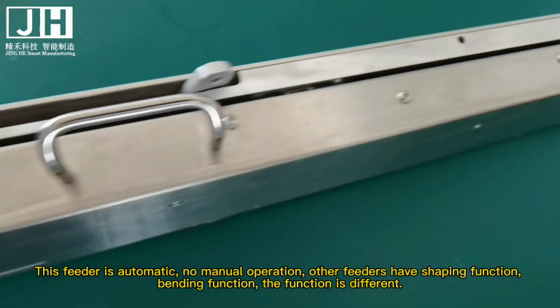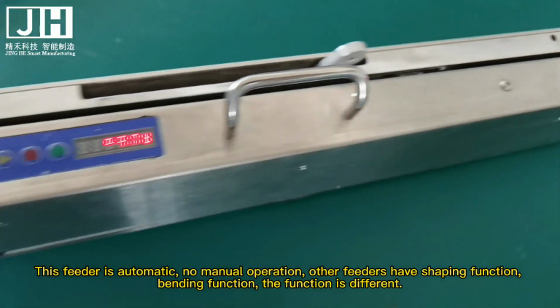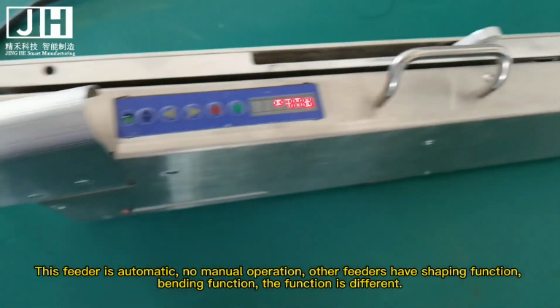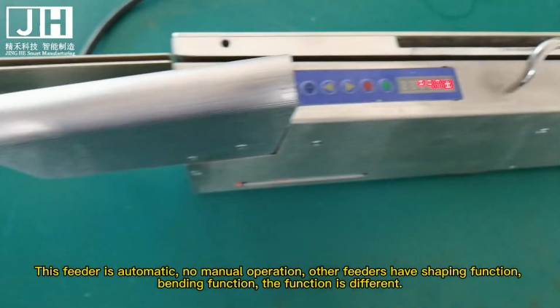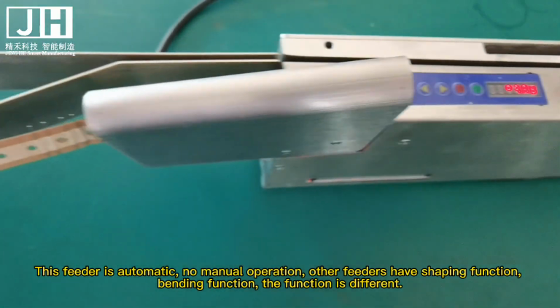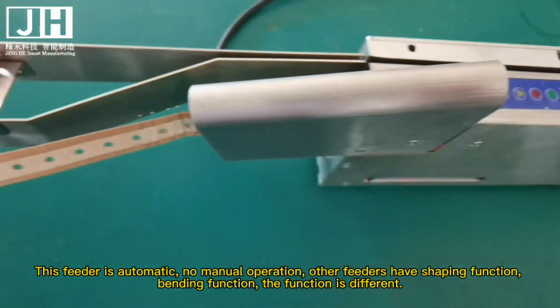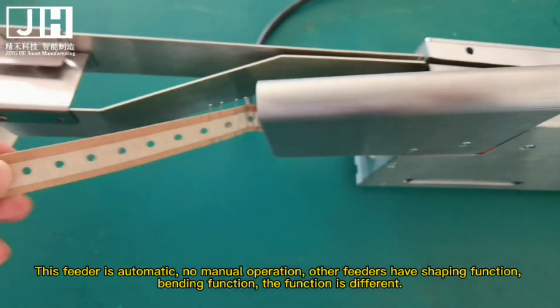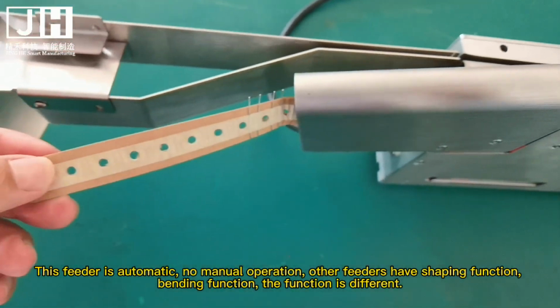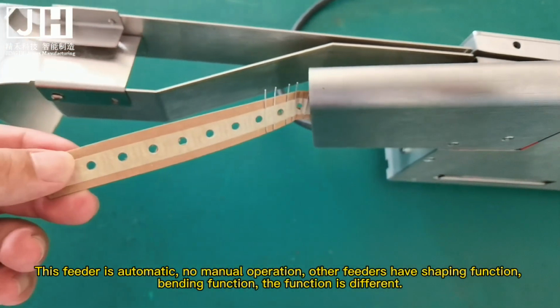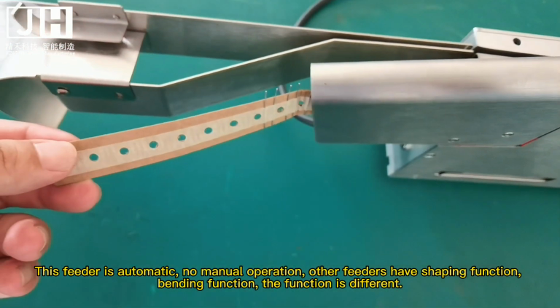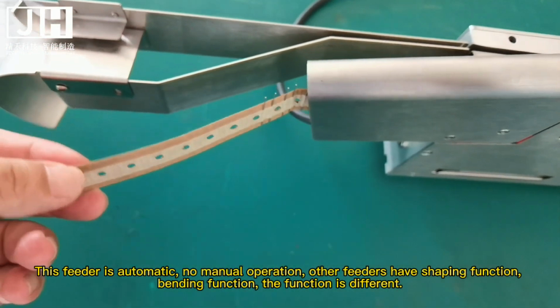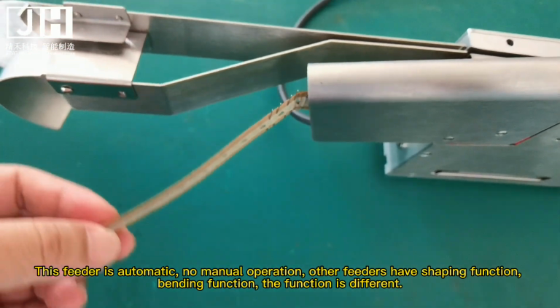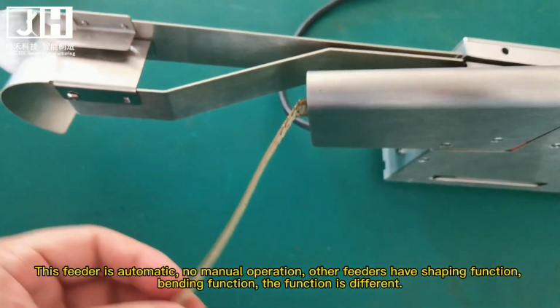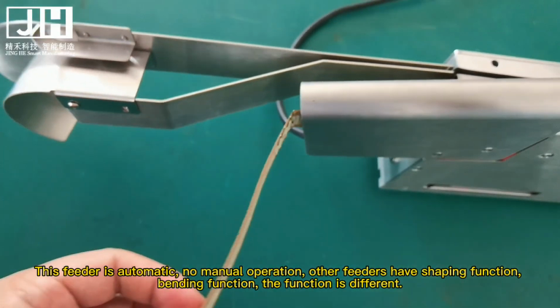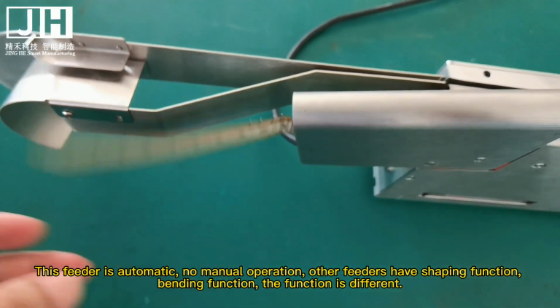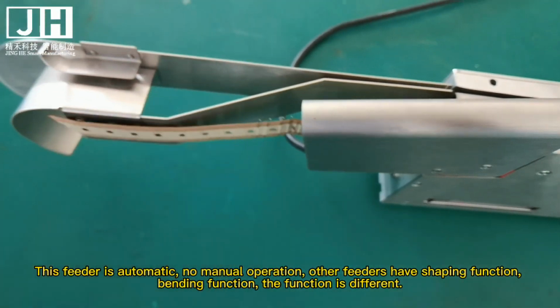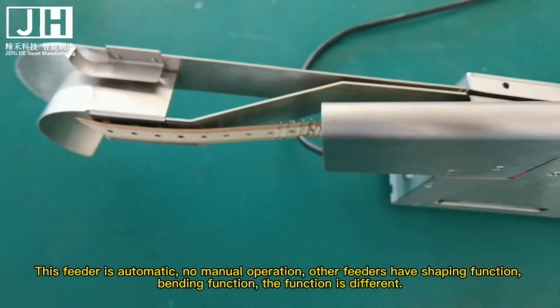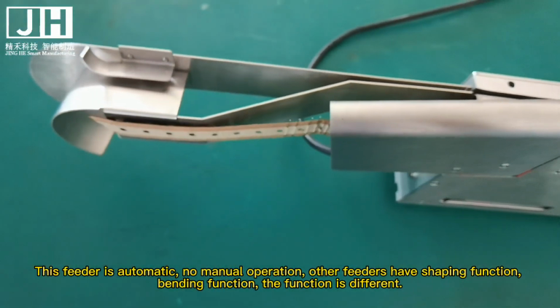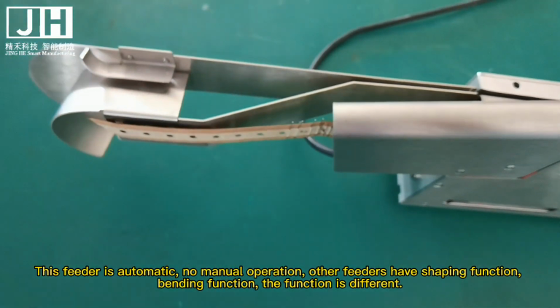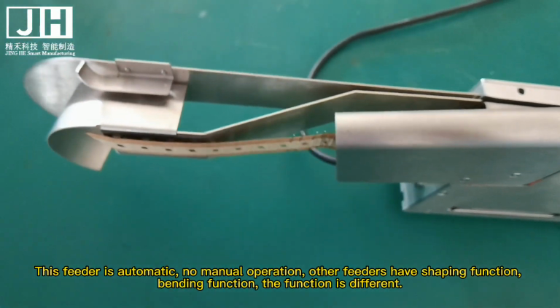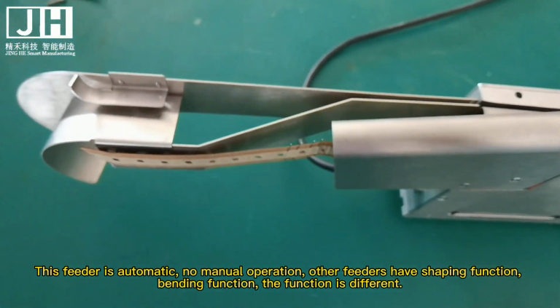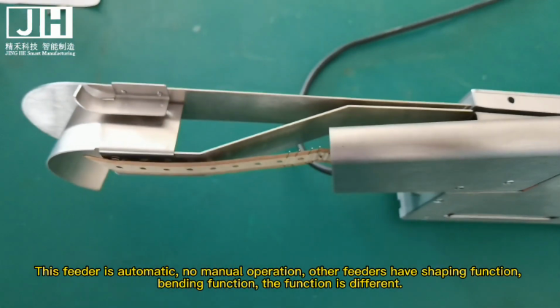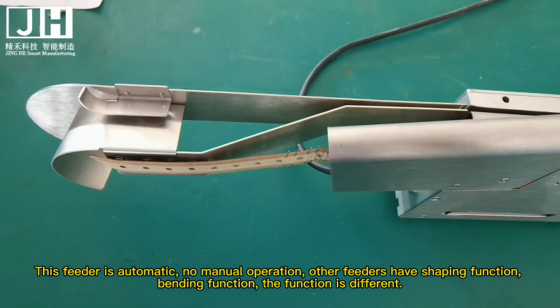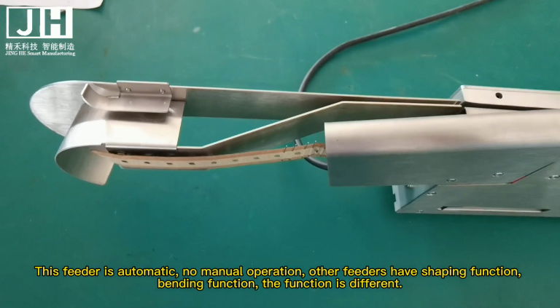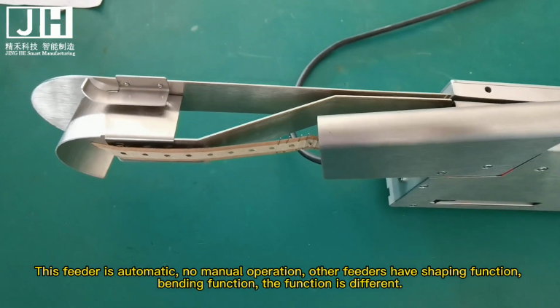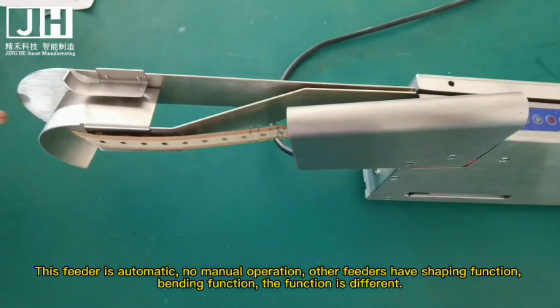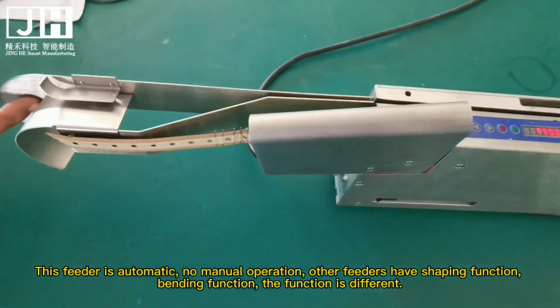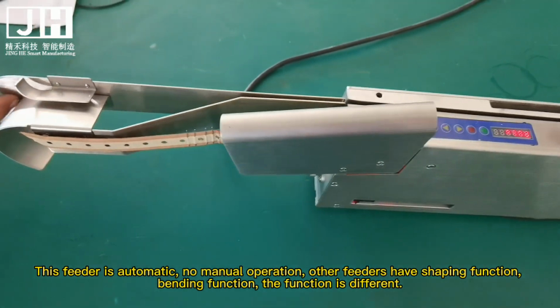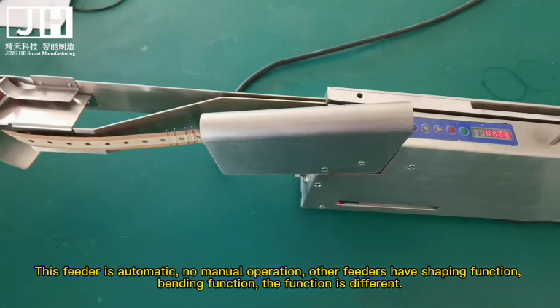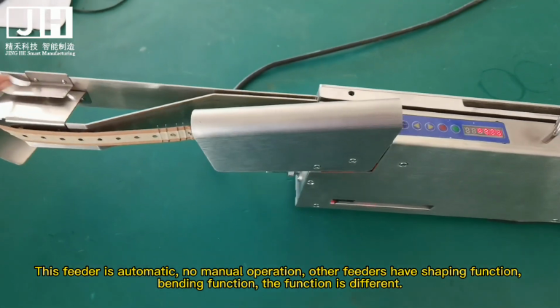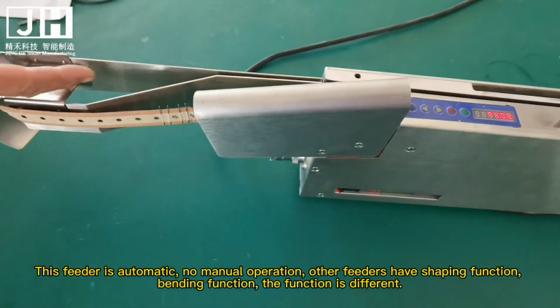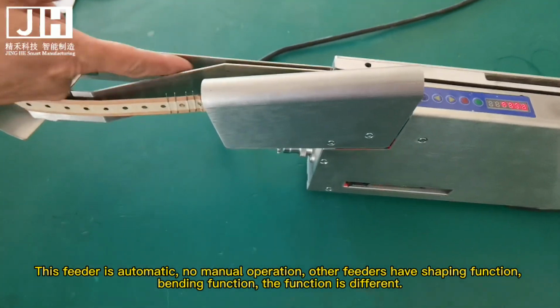This feeder is automatic, no manual operation required. Other feeders have a shaping function and bending function — the functions vary by model.